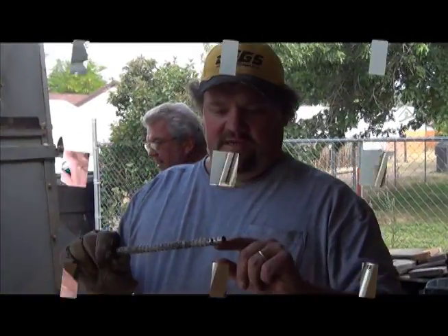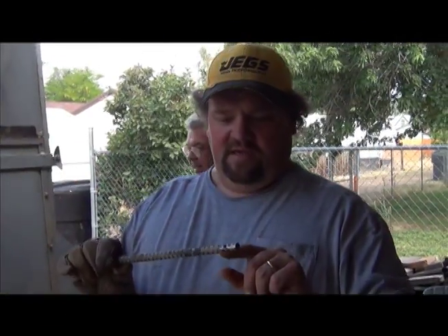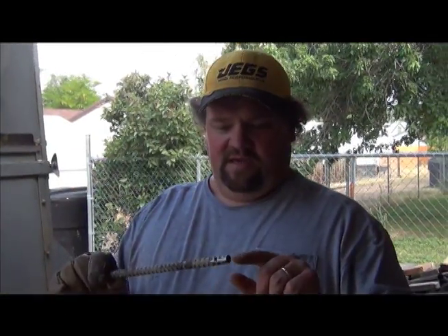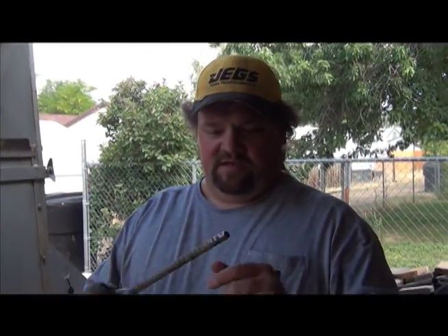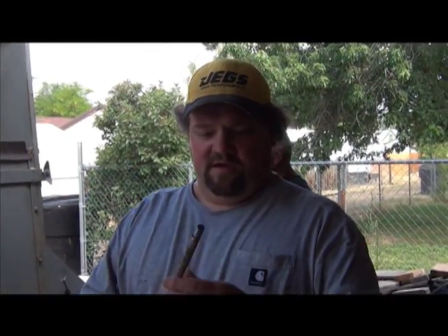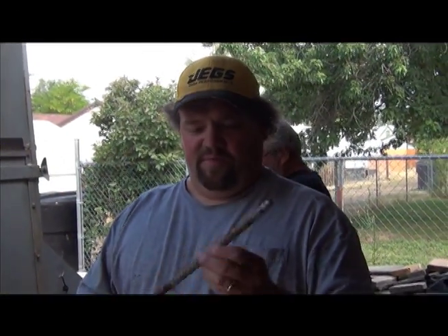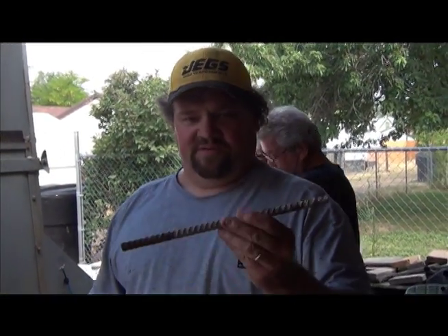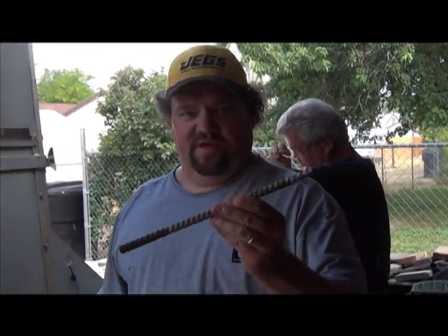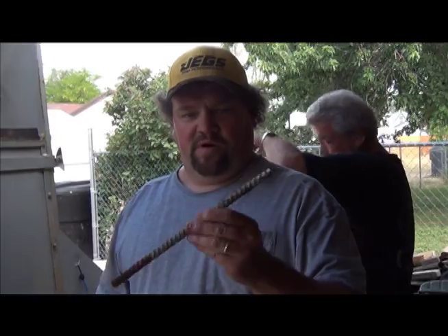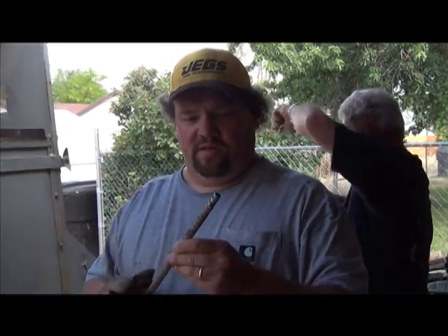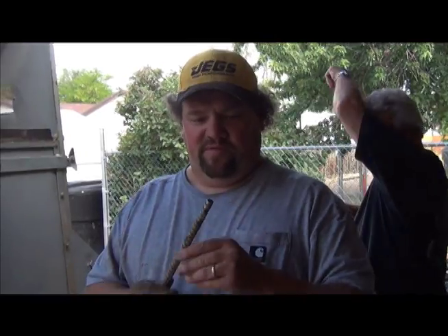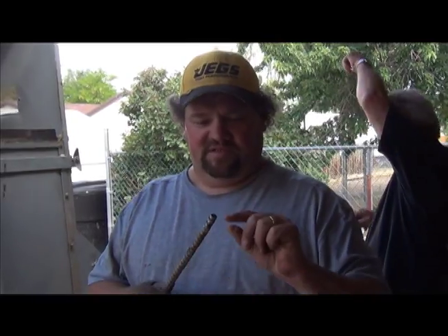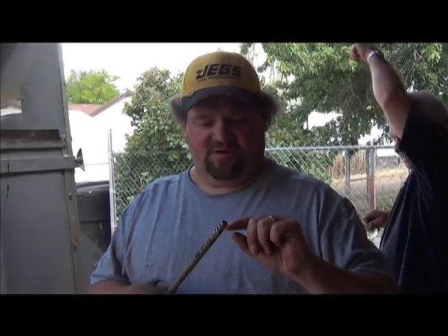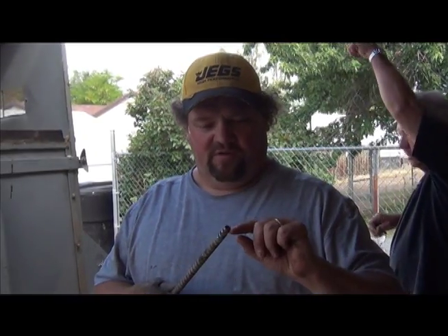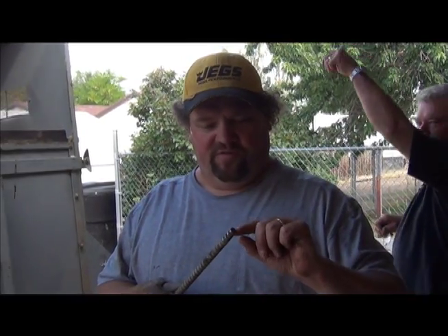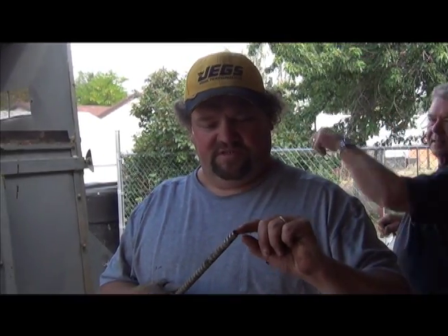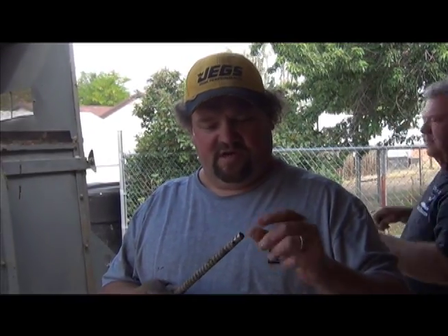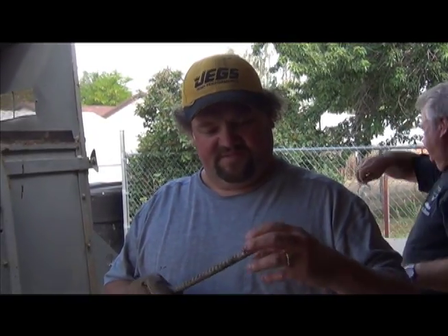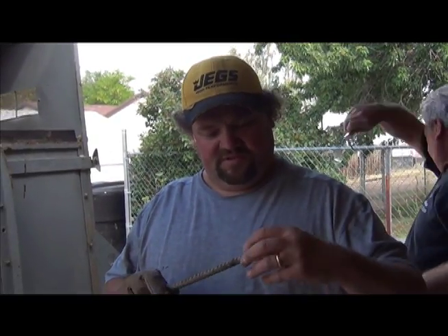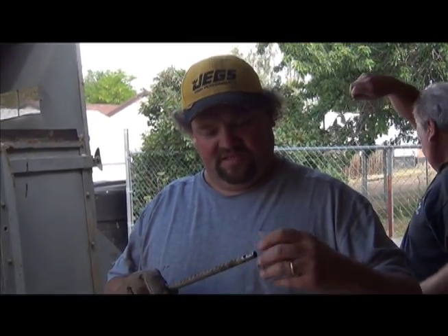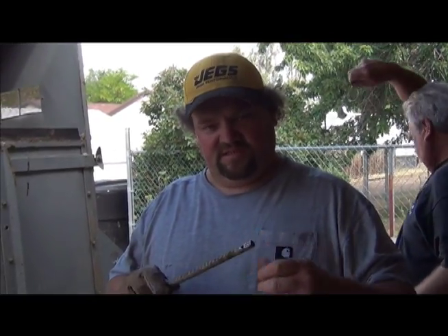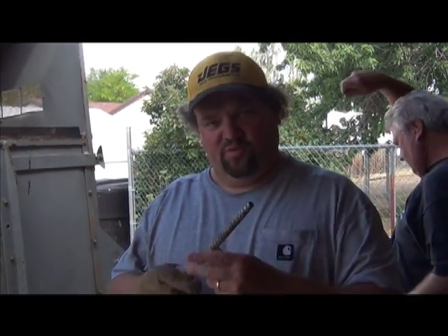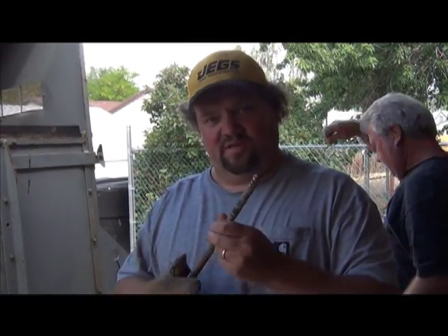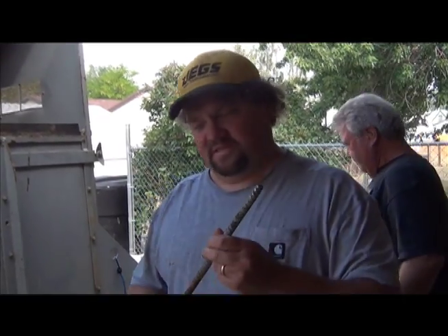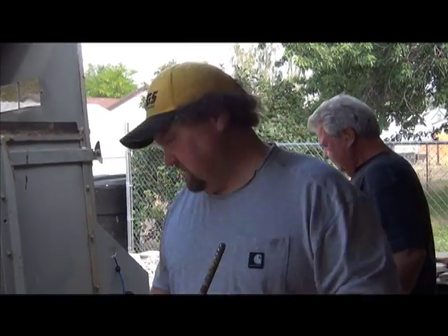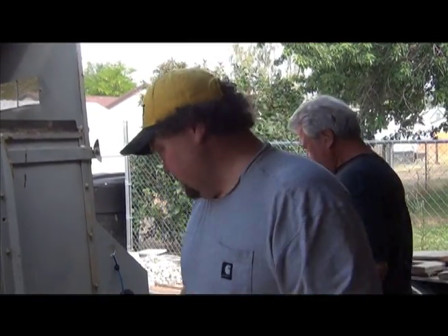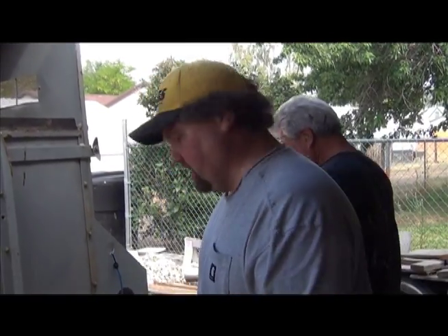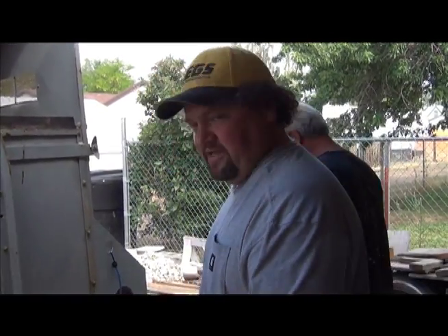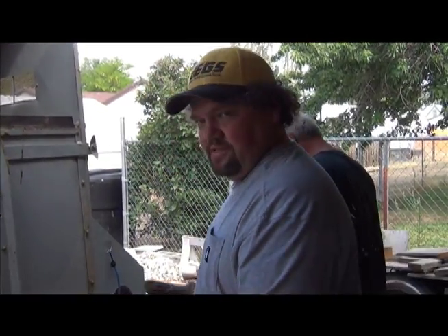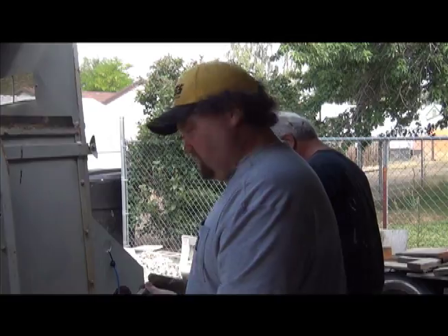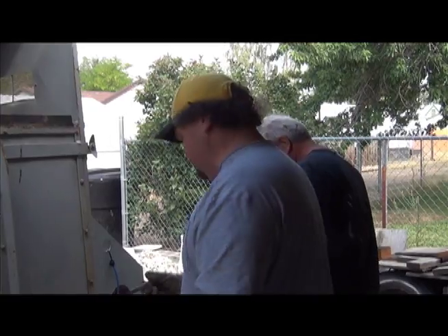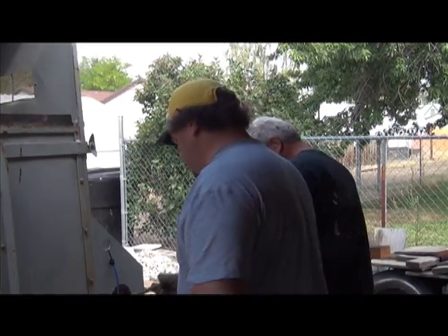He took a piece of rebar and then we just ground the ridges off so it's nice and smooth on this end. Now we're going to punch it.